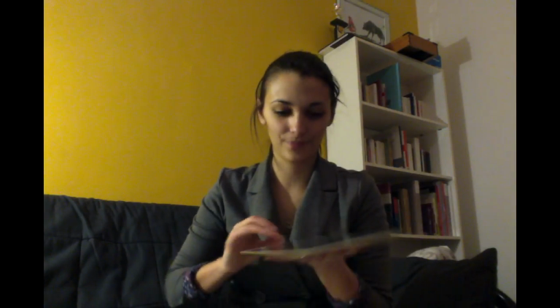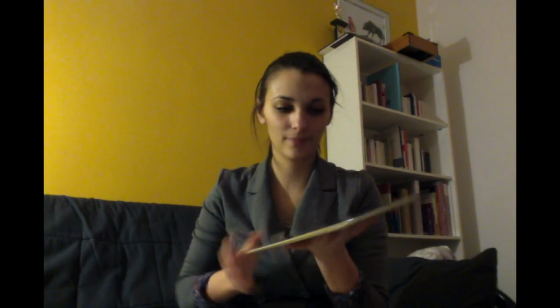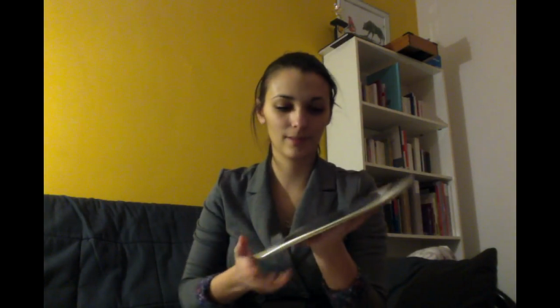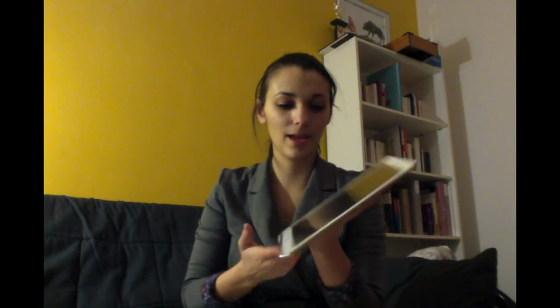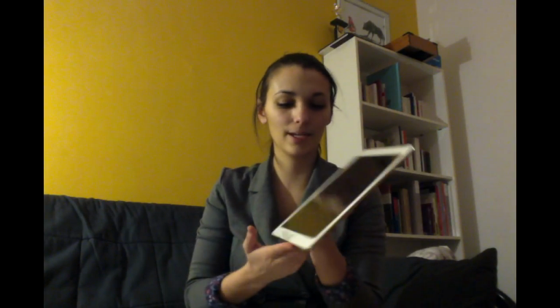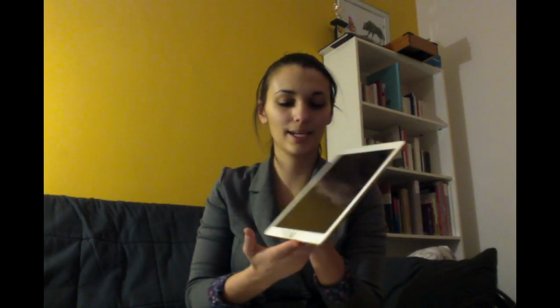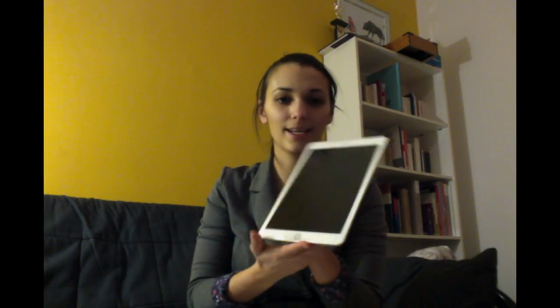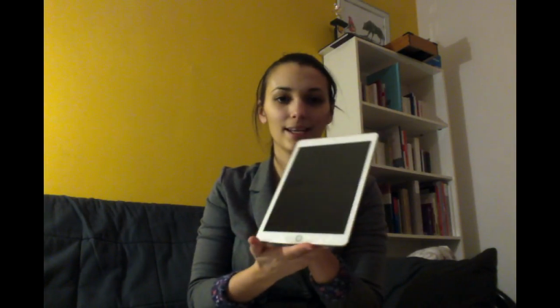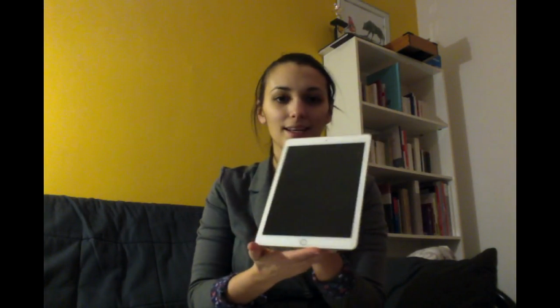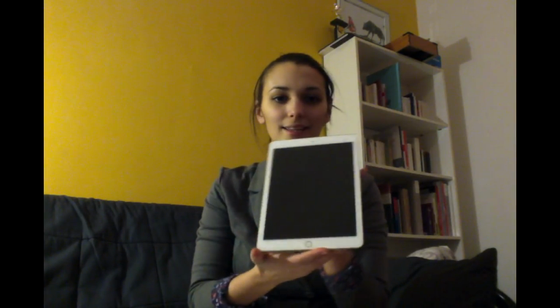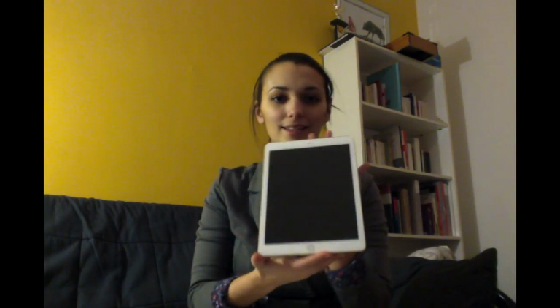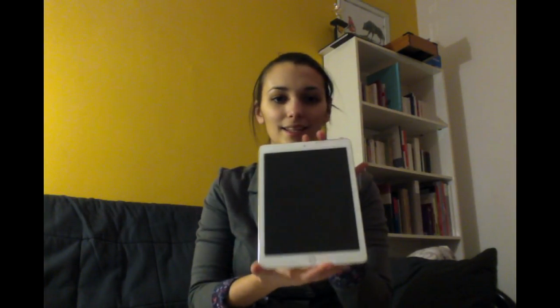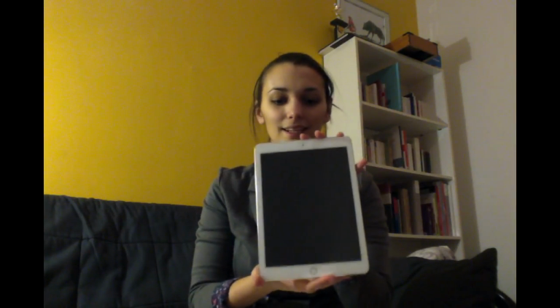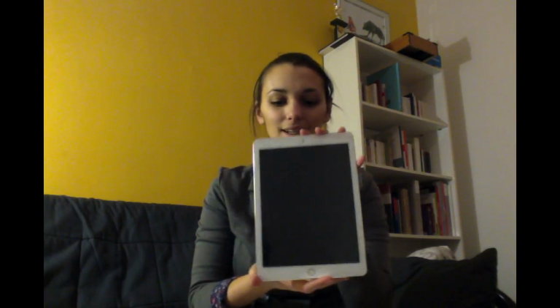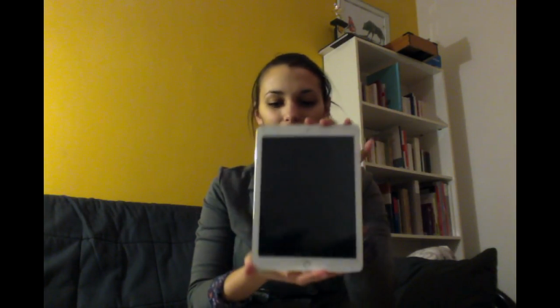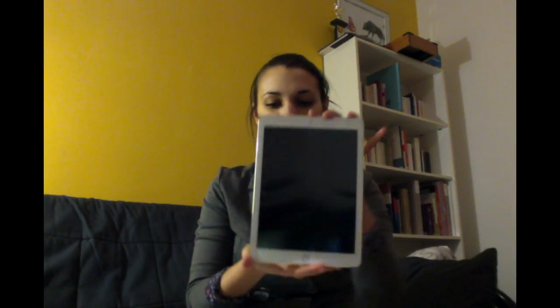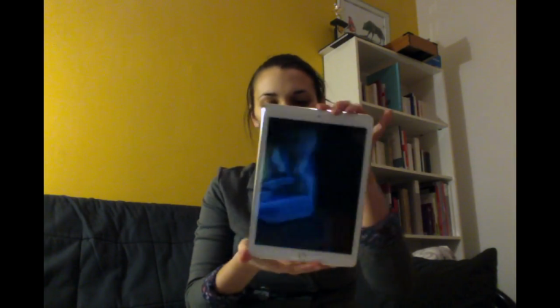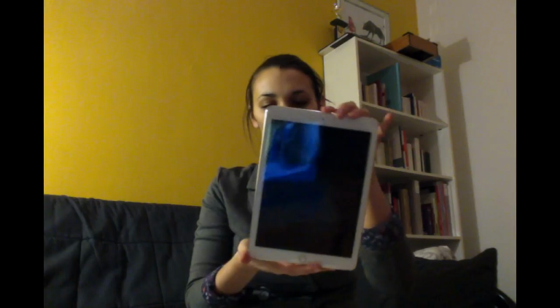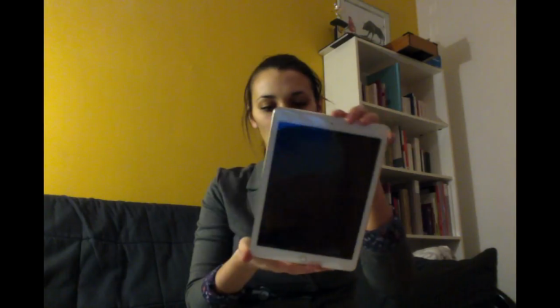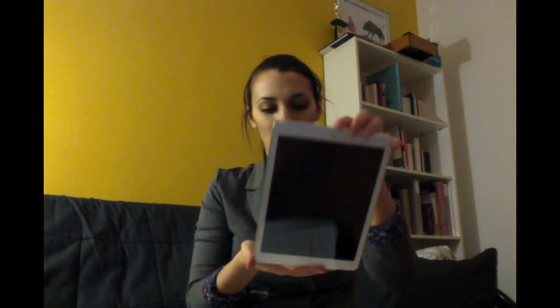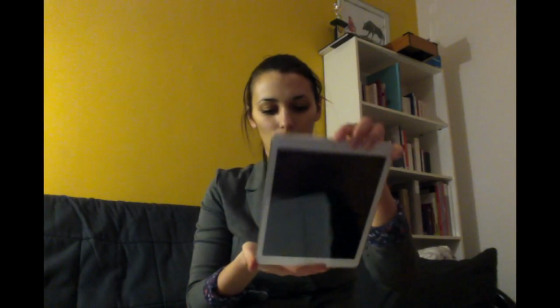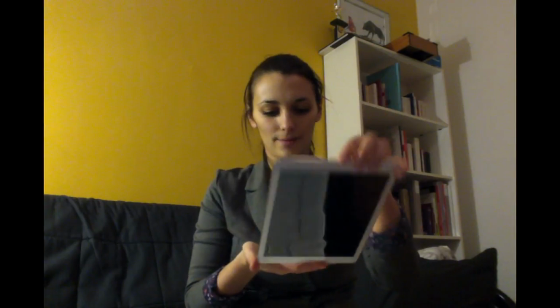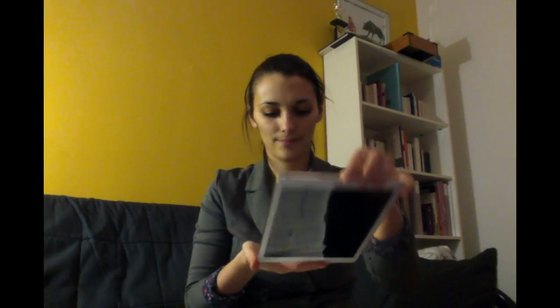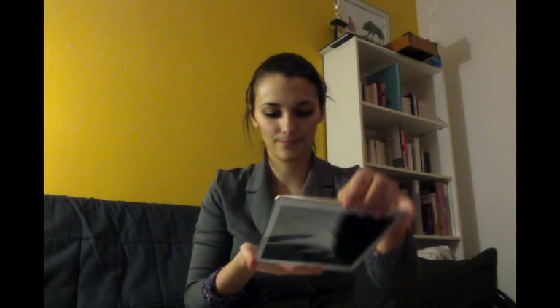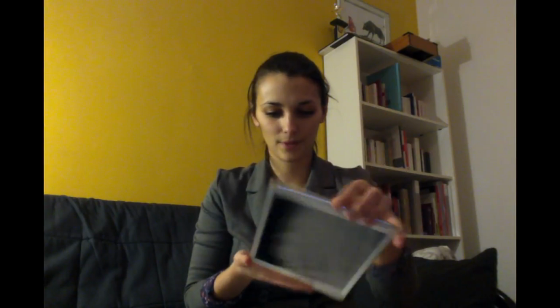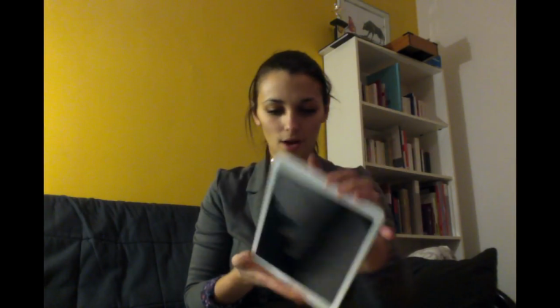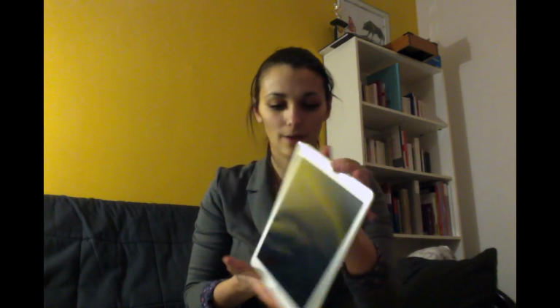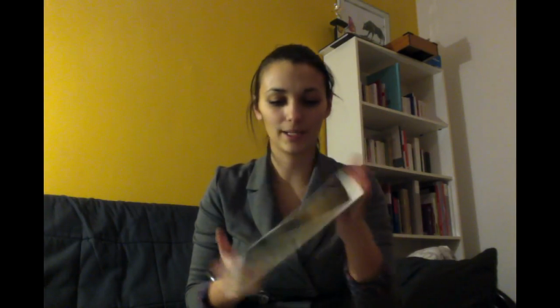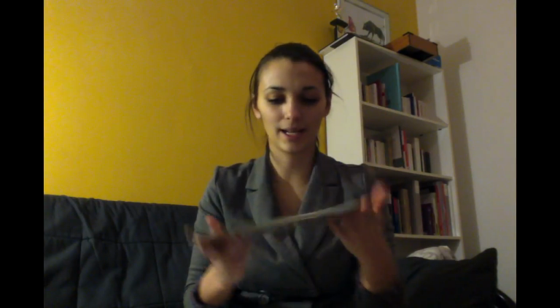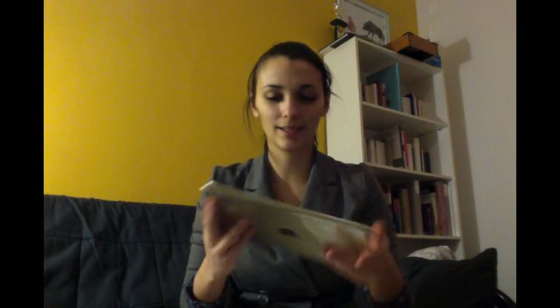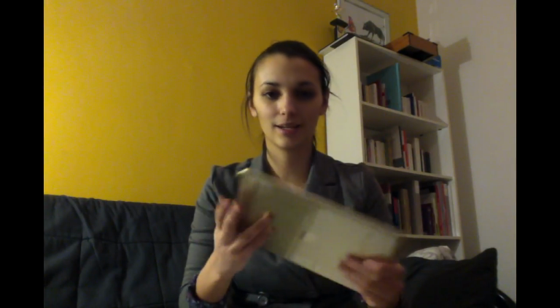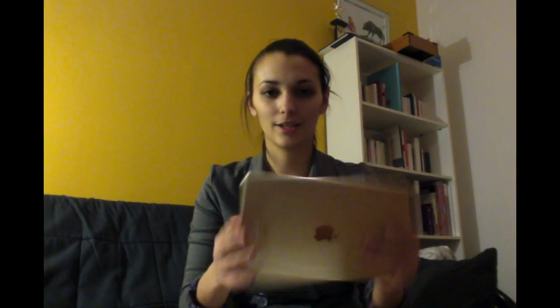There it is! Wow! Oh, I really like the color.